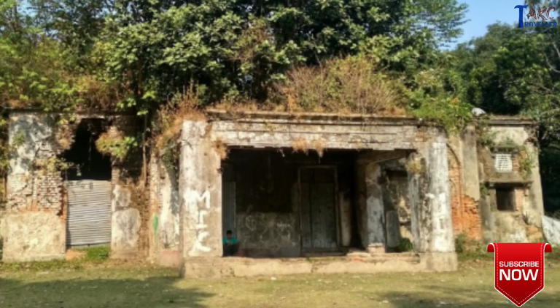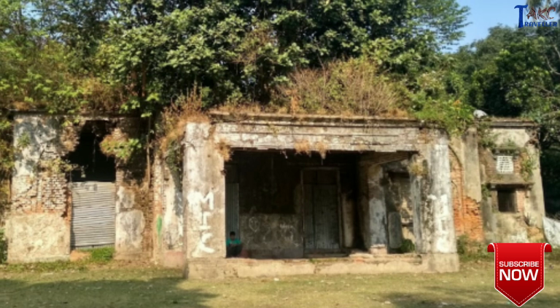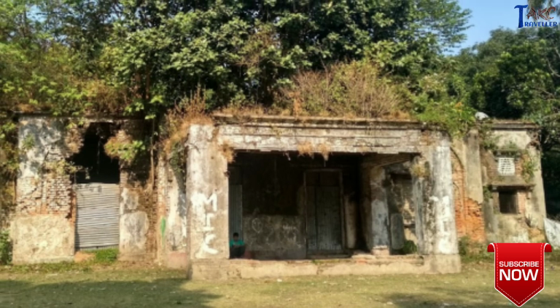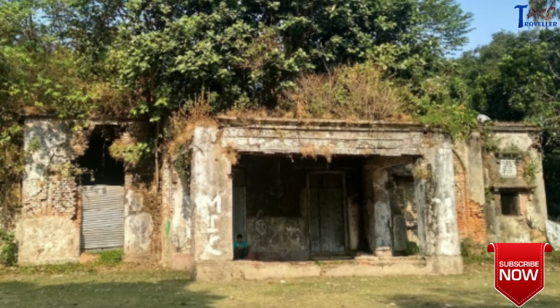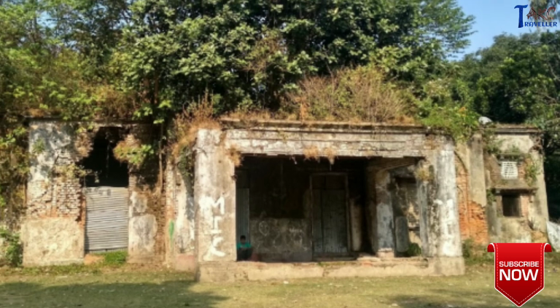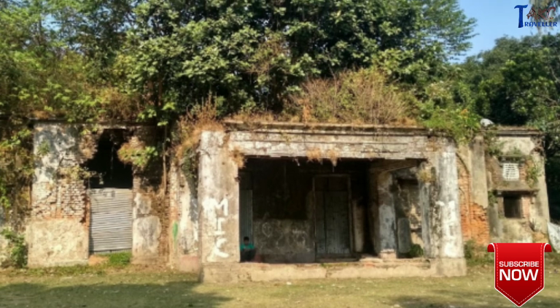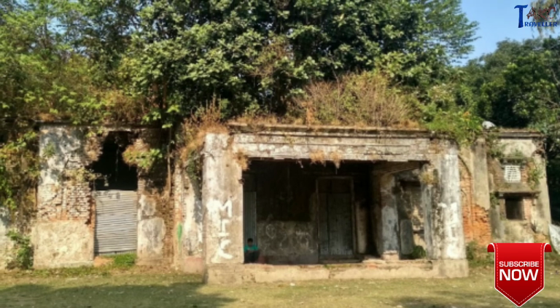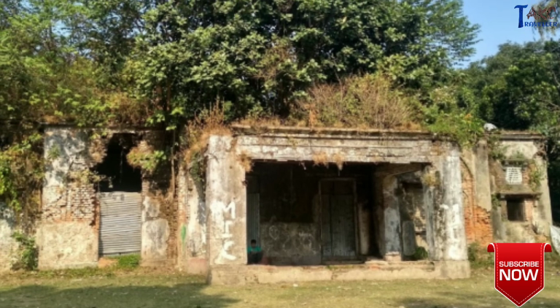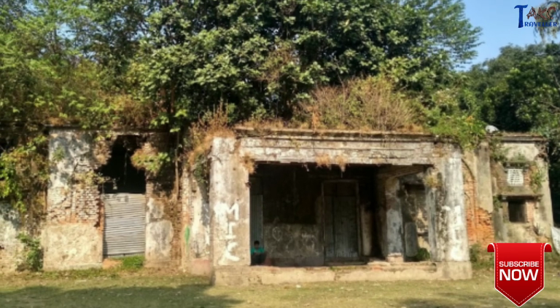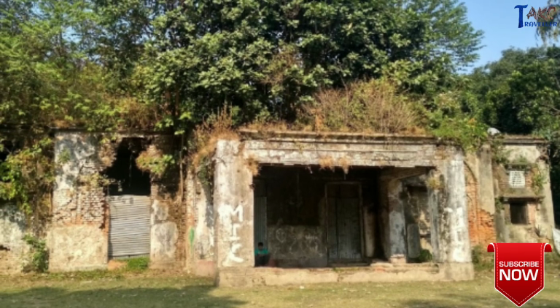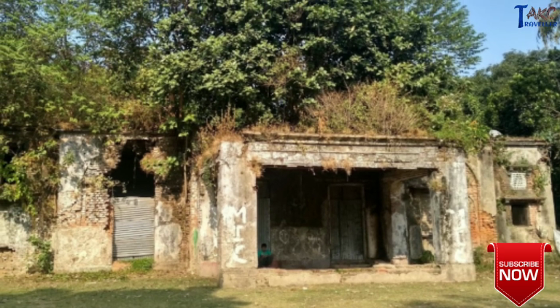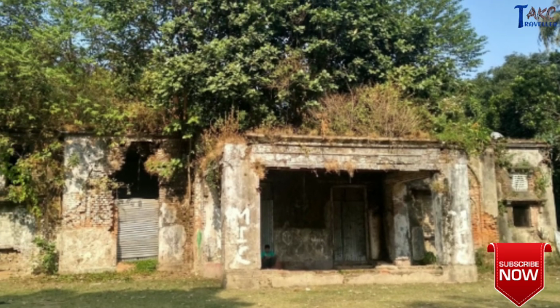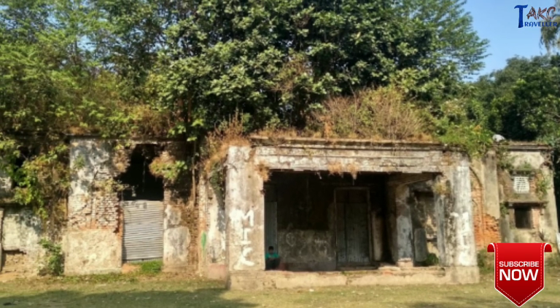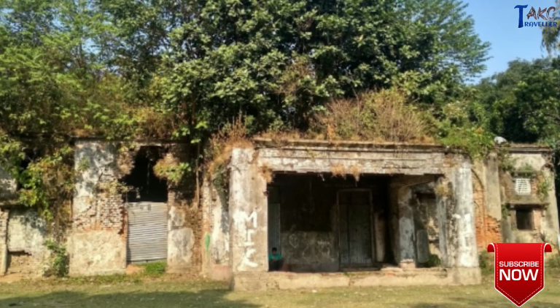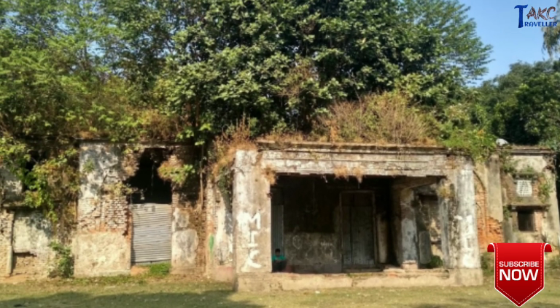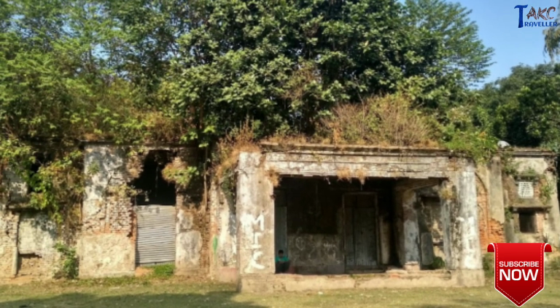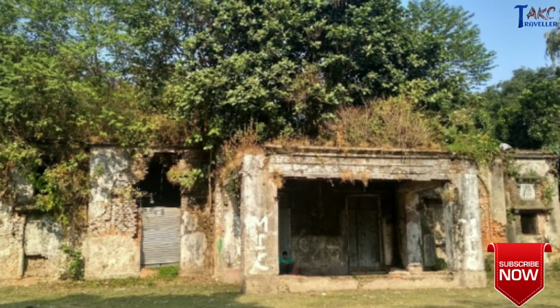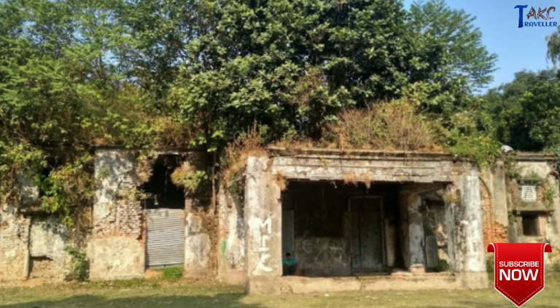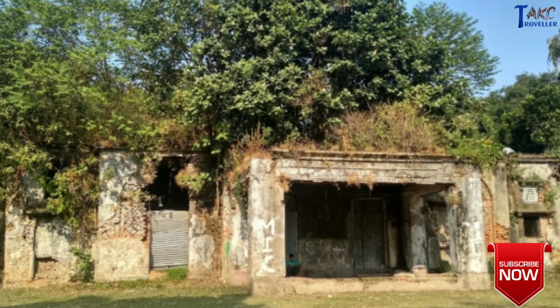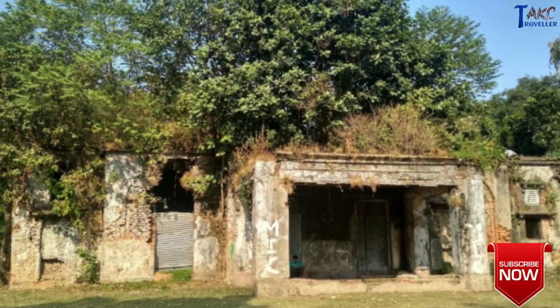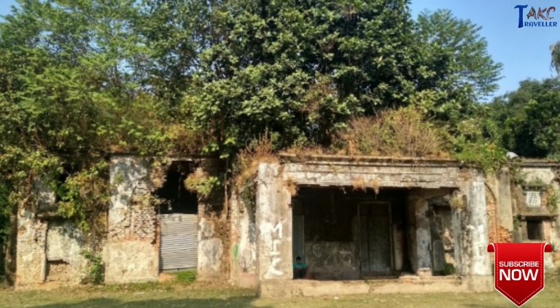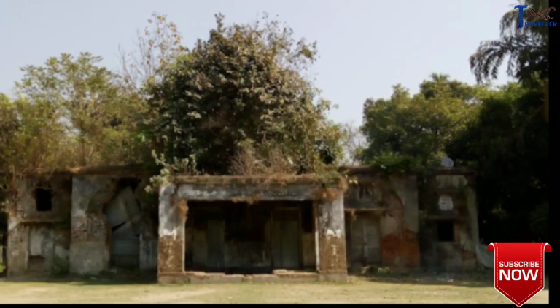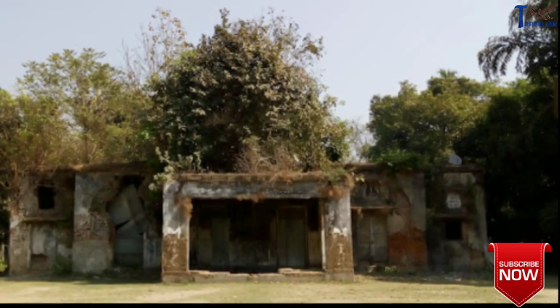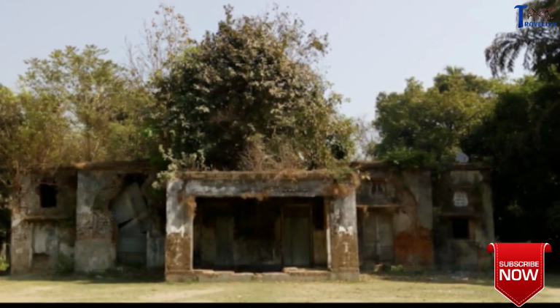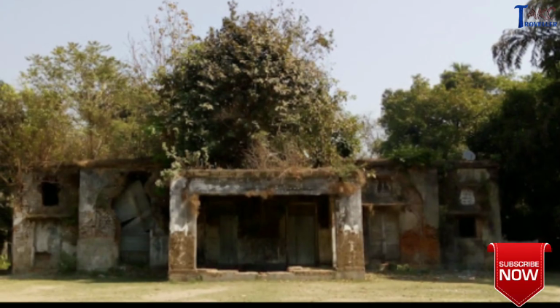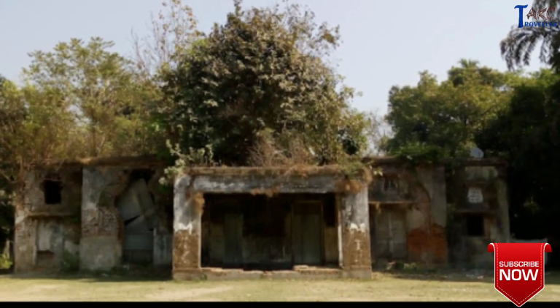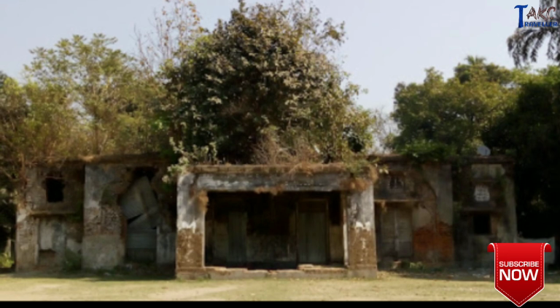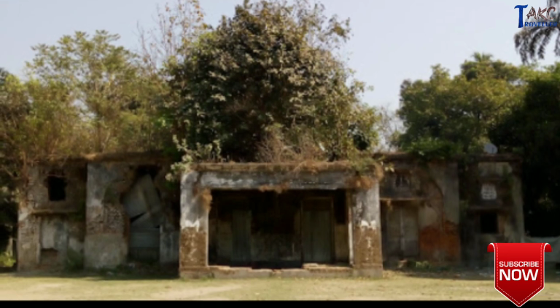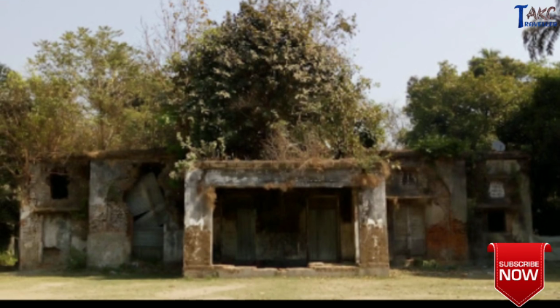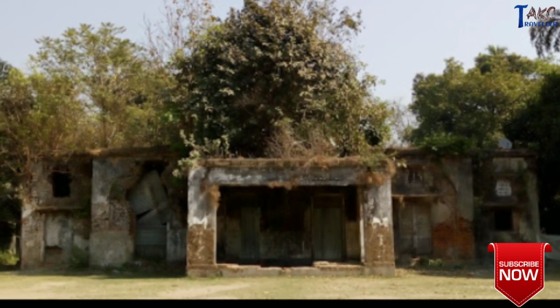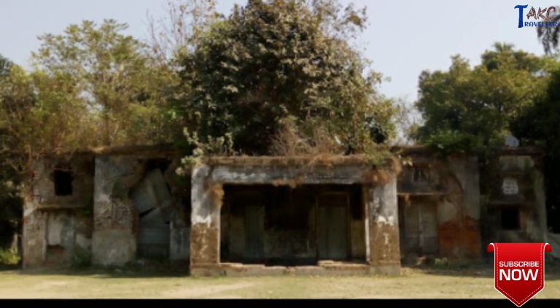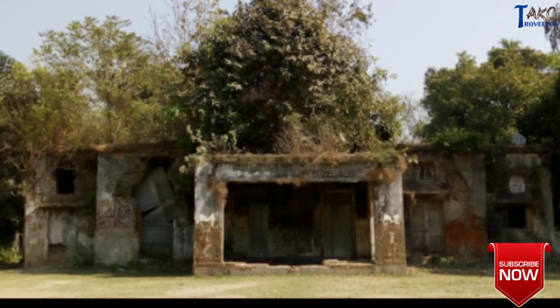An old bungalow owned by the East India Company and in ruins today, this kothi is believed to be haunted.